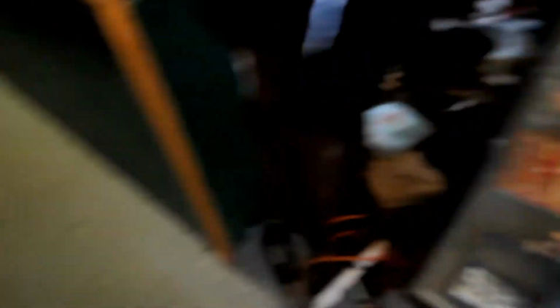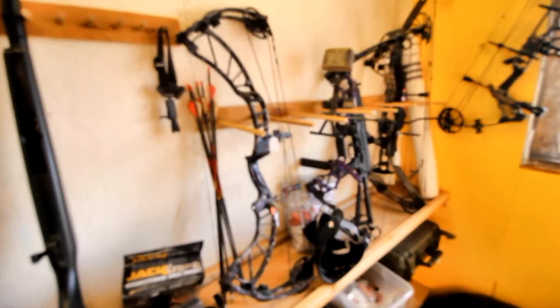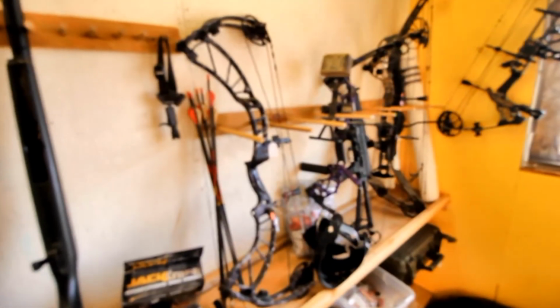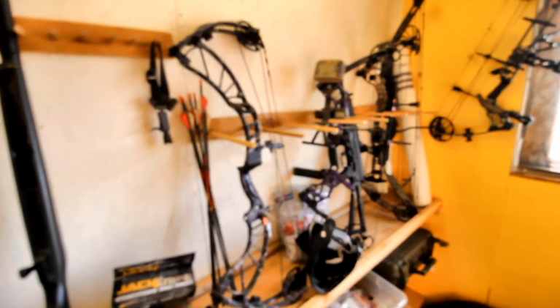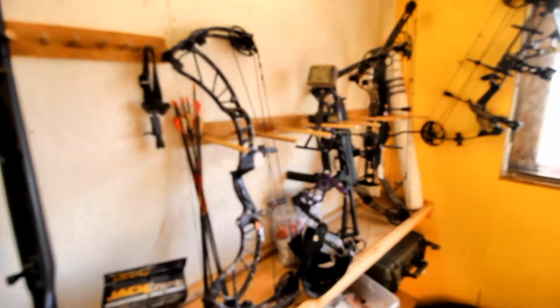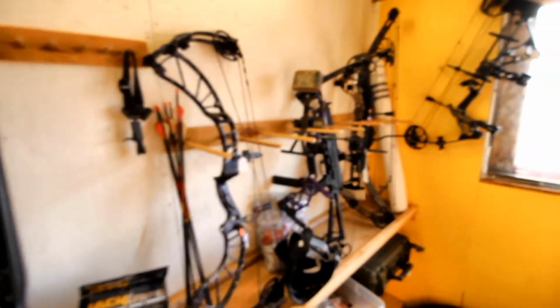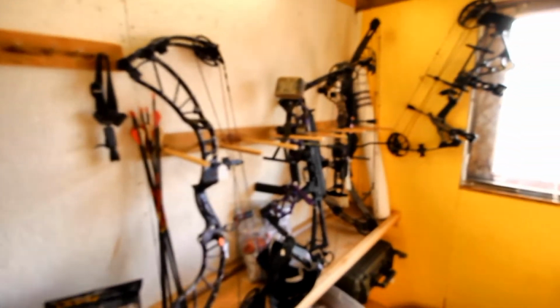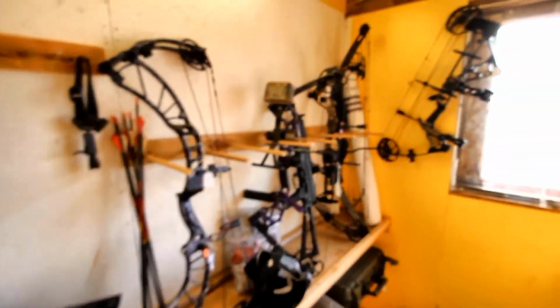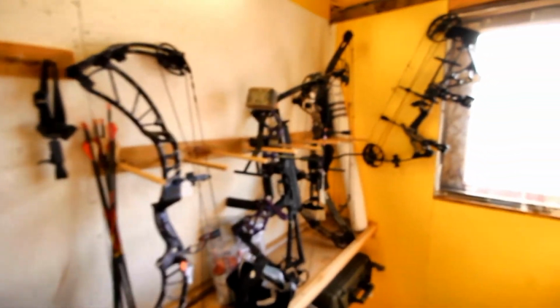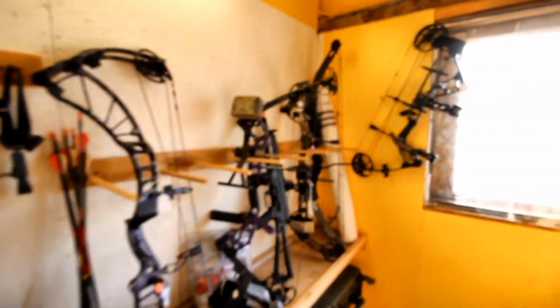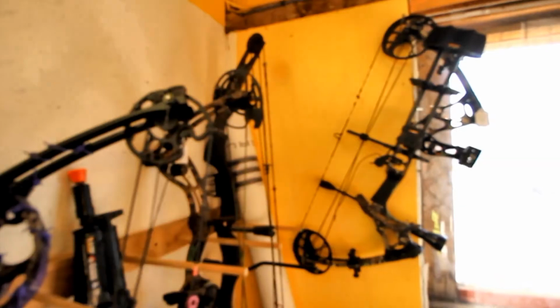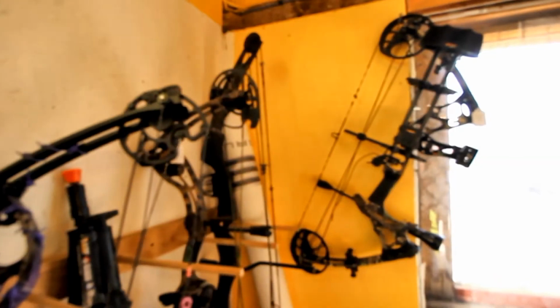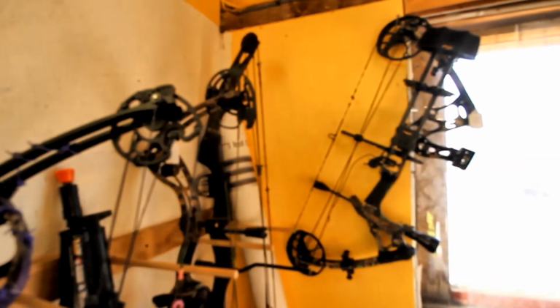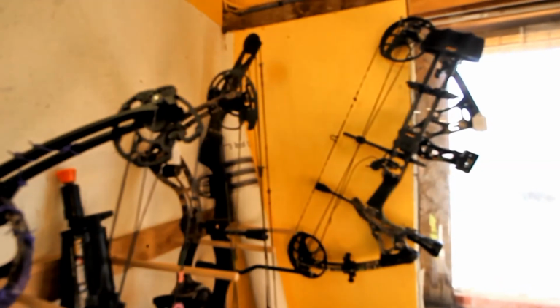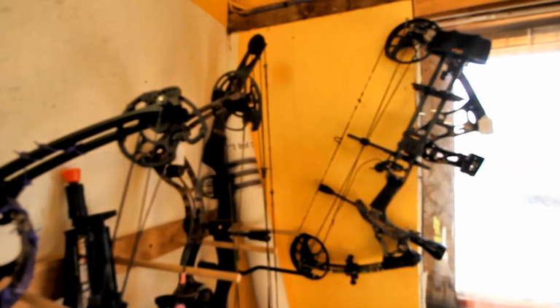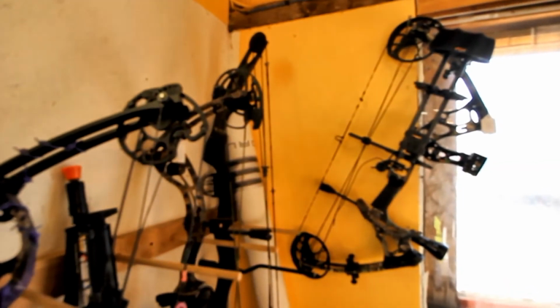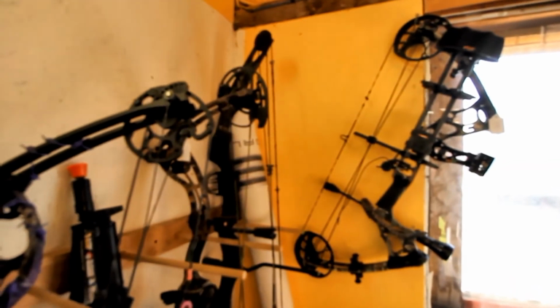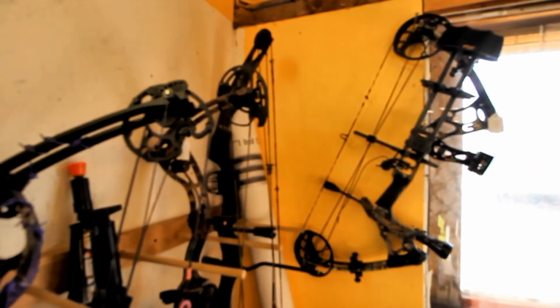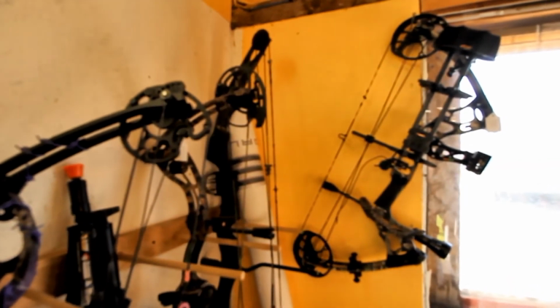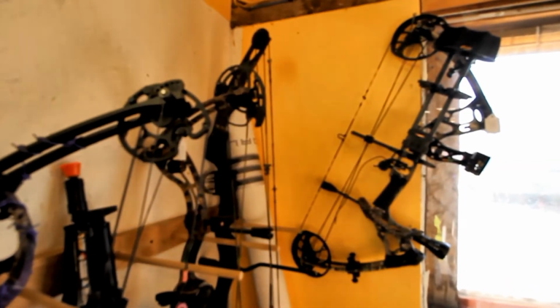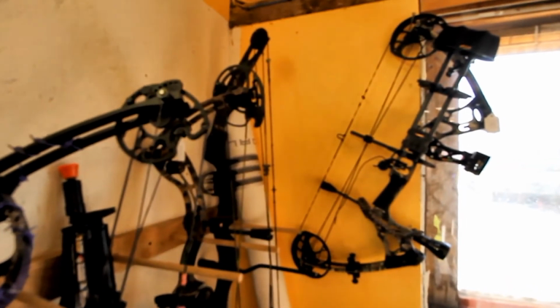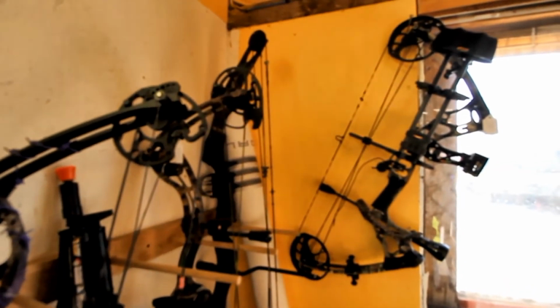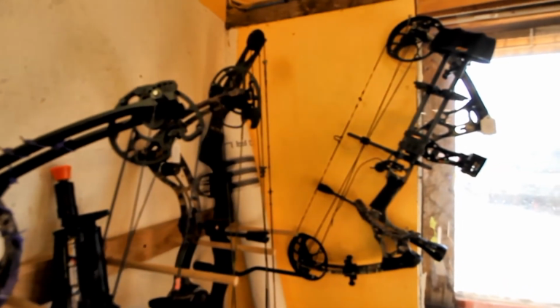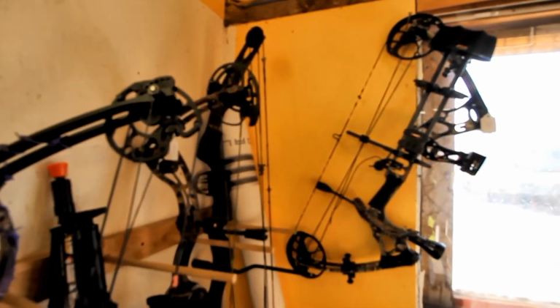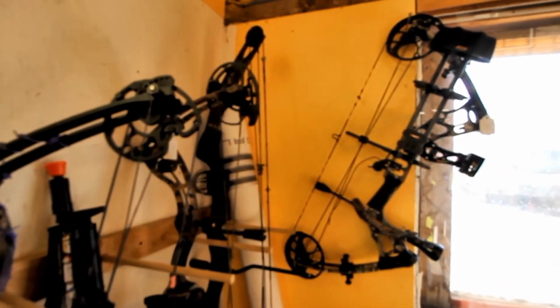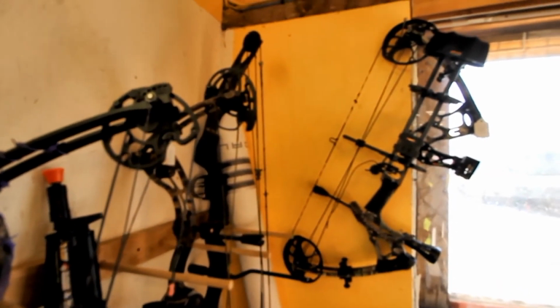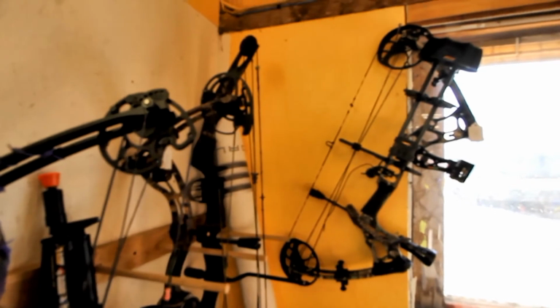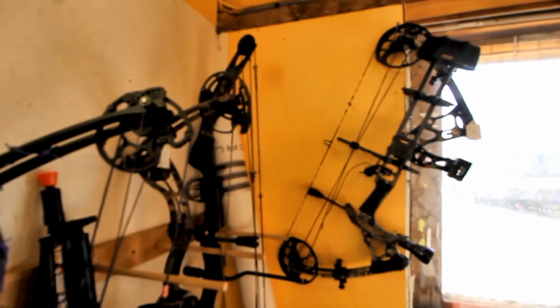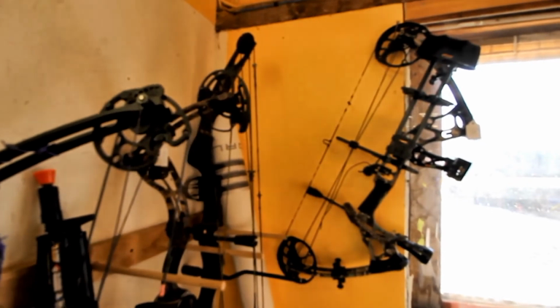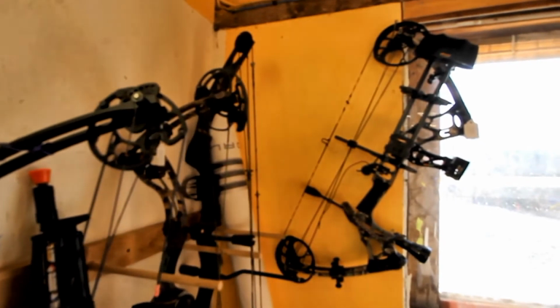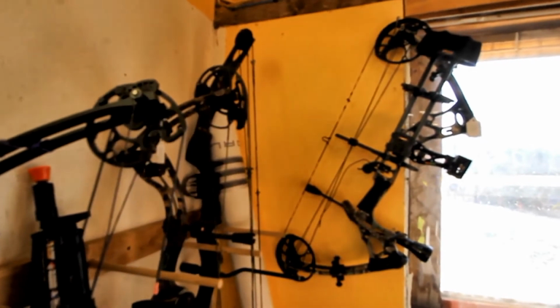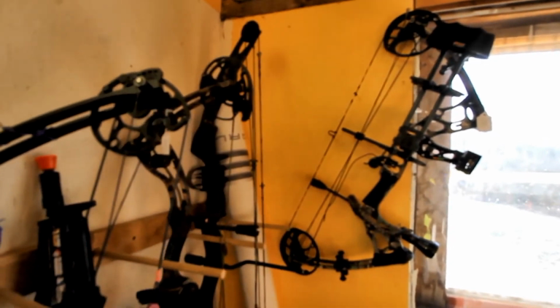Took in a couple of new bows - that's a Matthews Mission, has all the toys on it, and that one's $350.